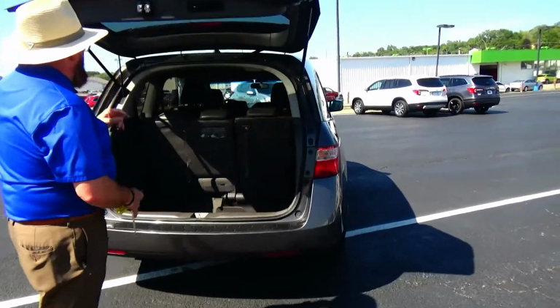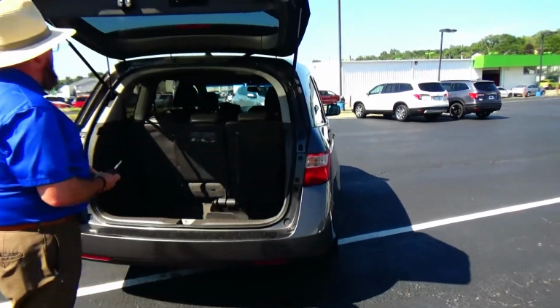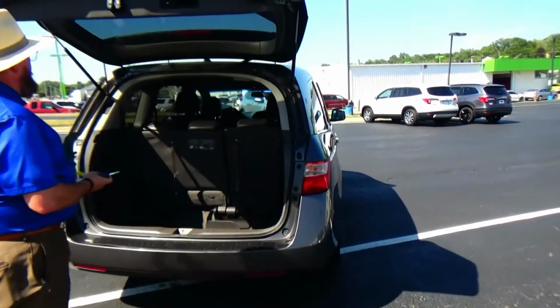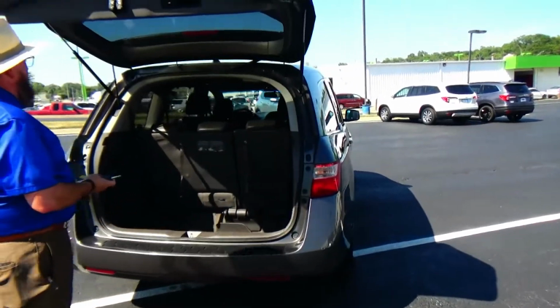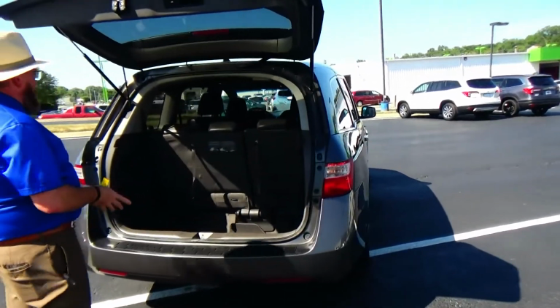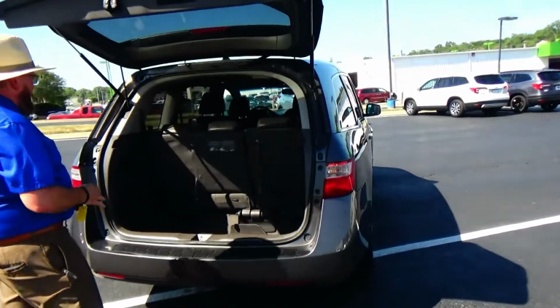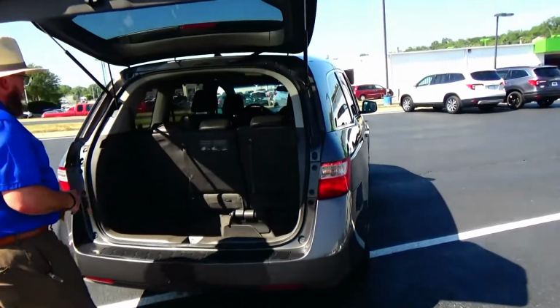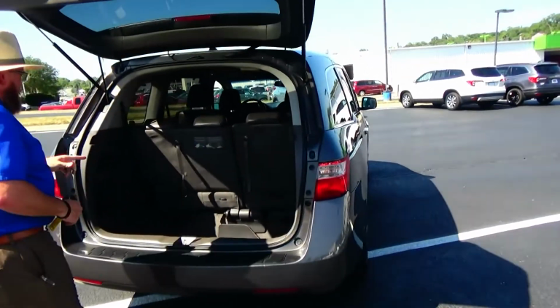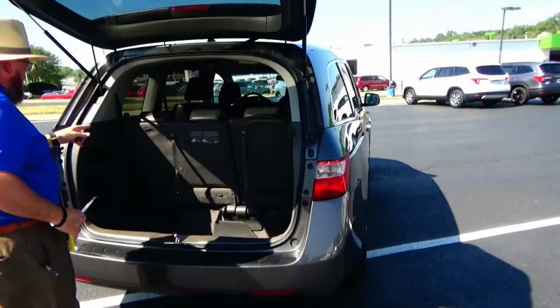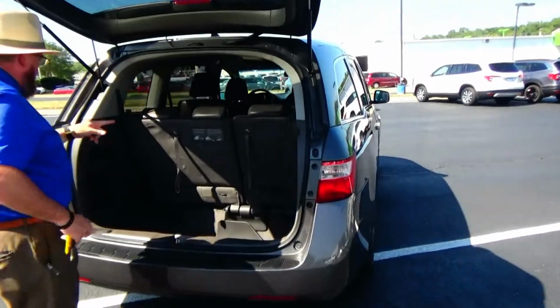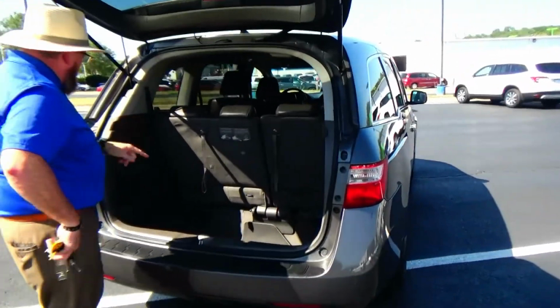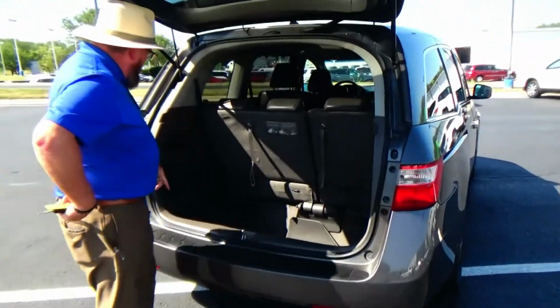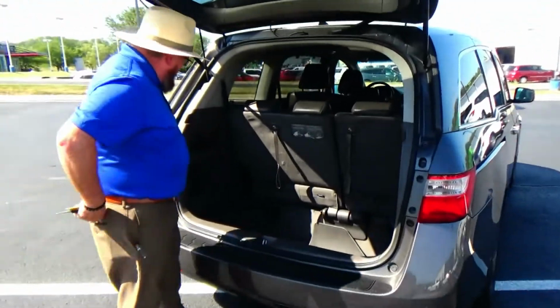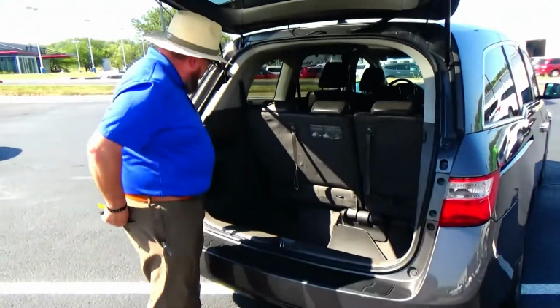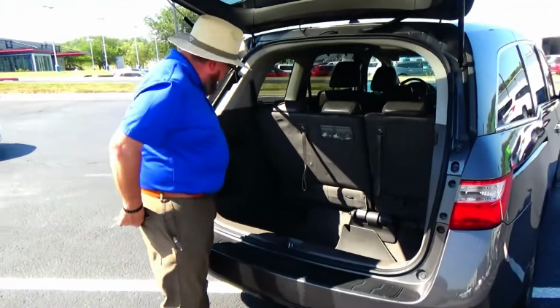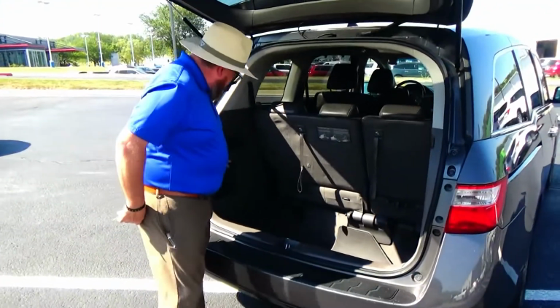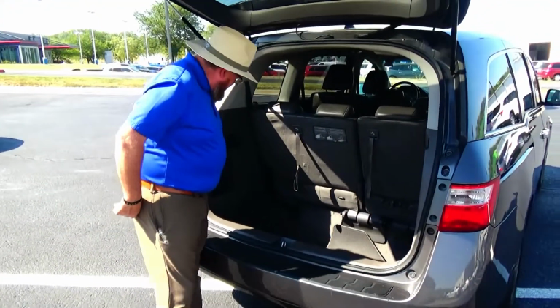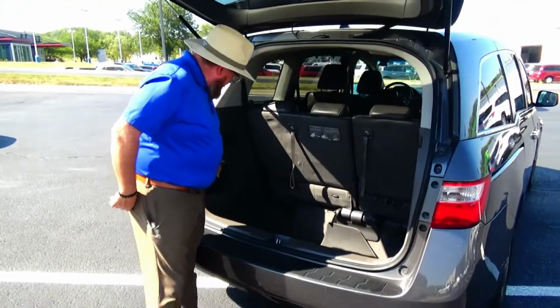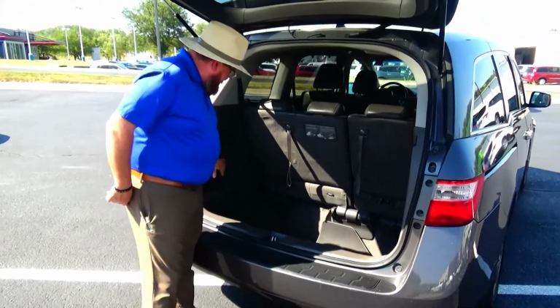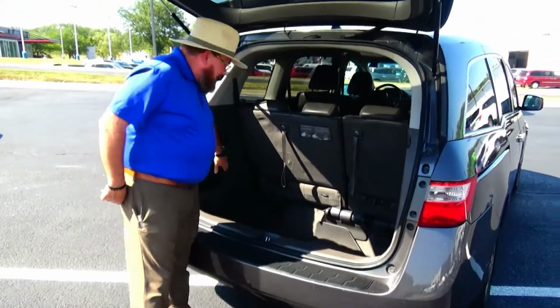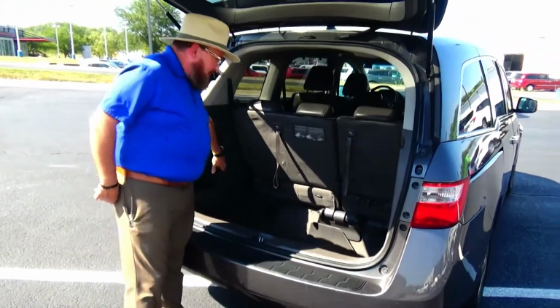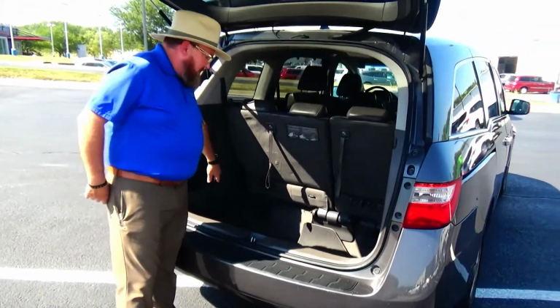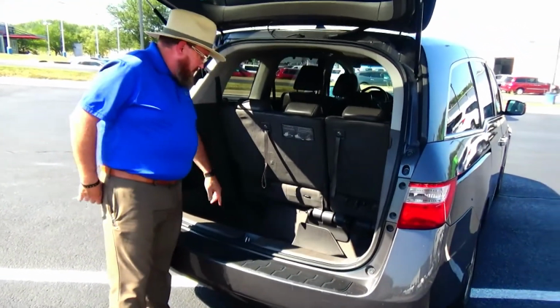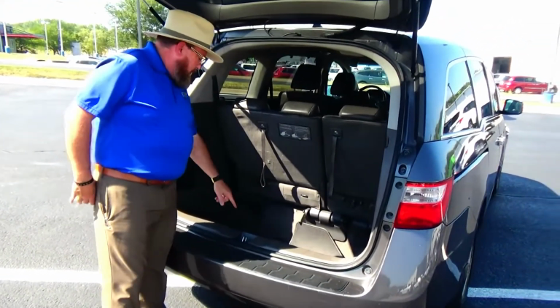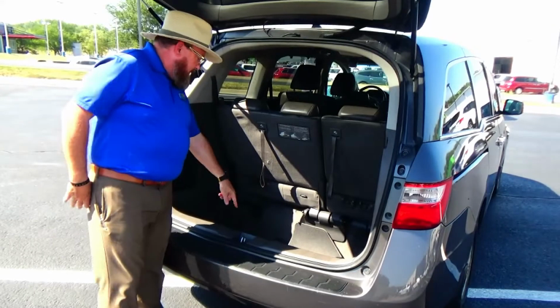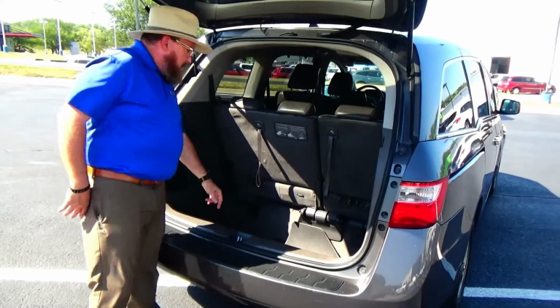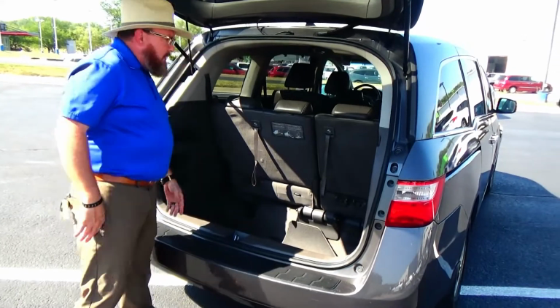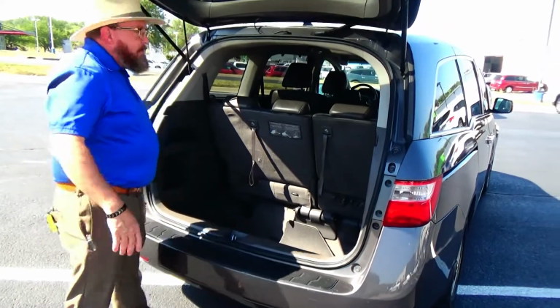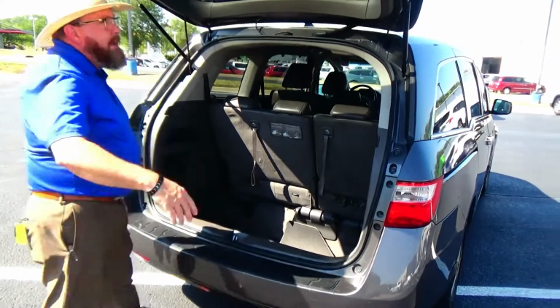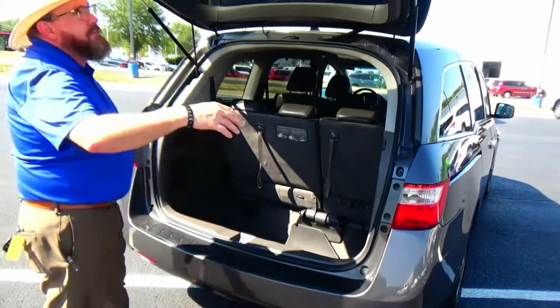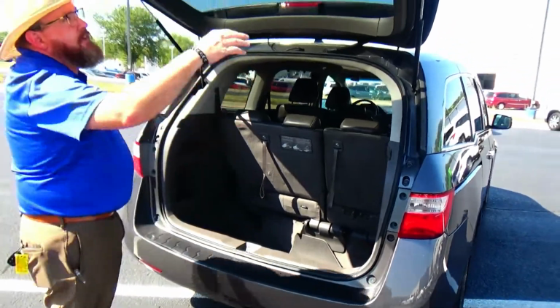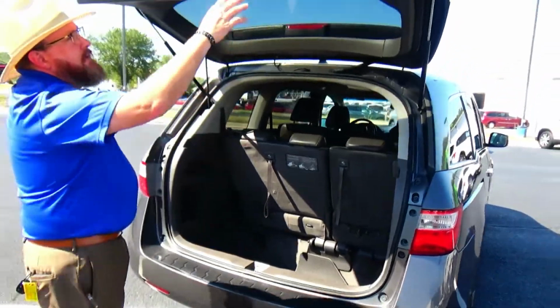Backup camera, 60-40 fold down seat, lots of storage, subwoofer, and all the mats are here.